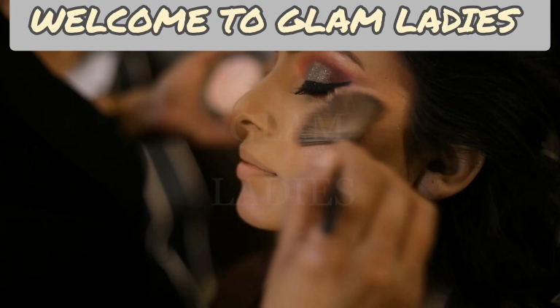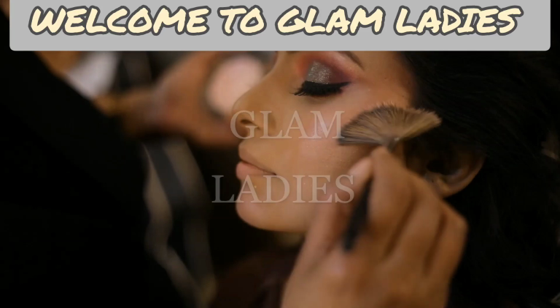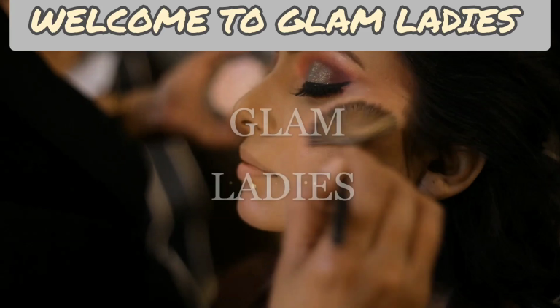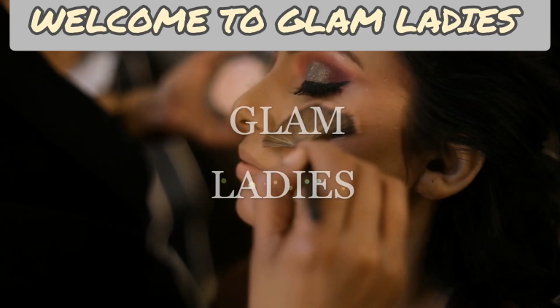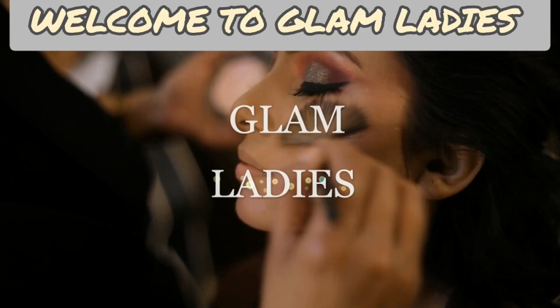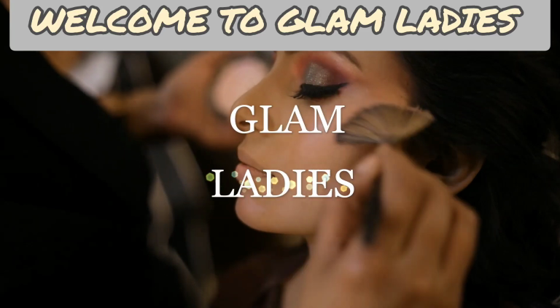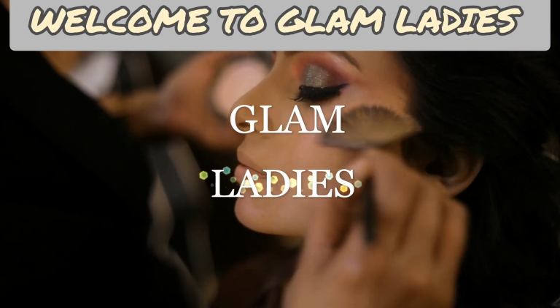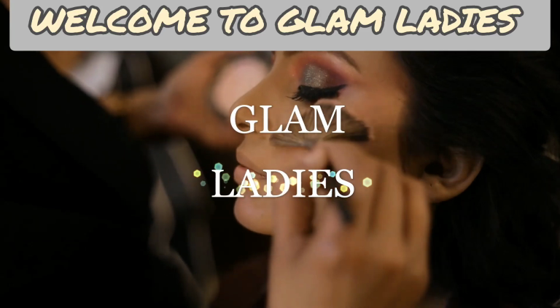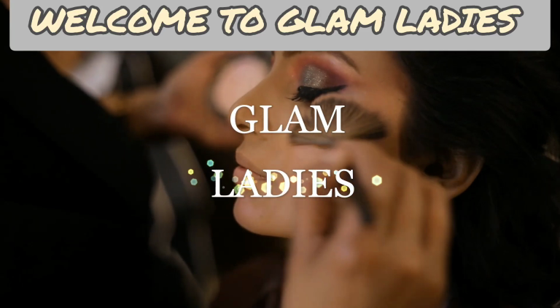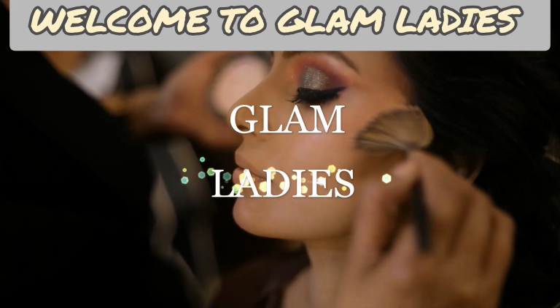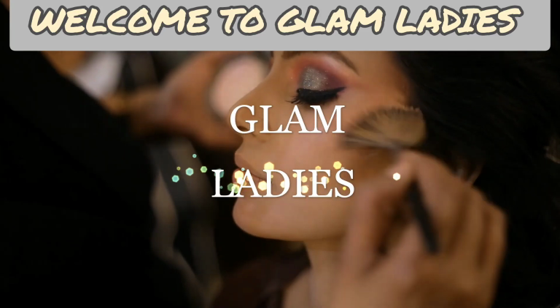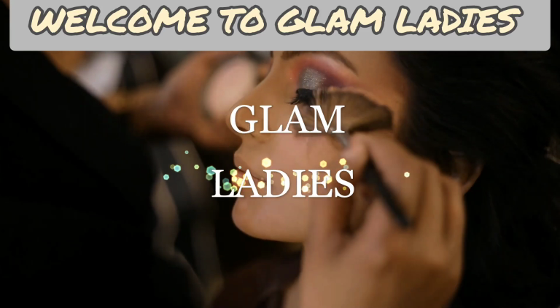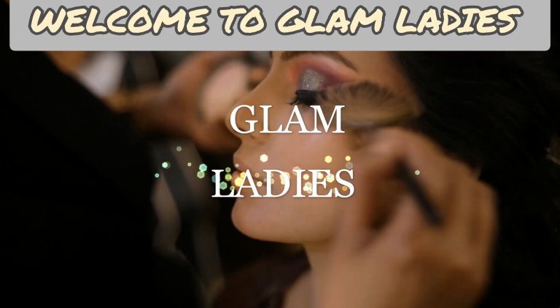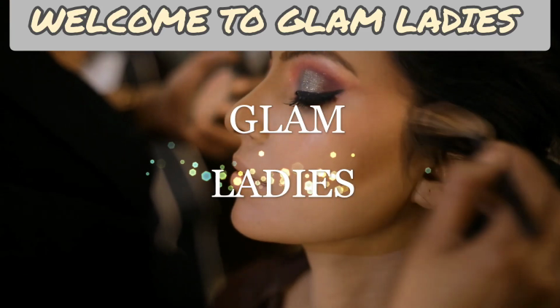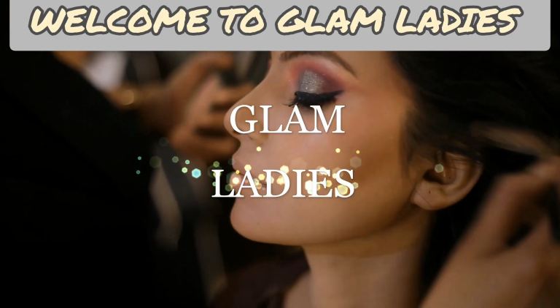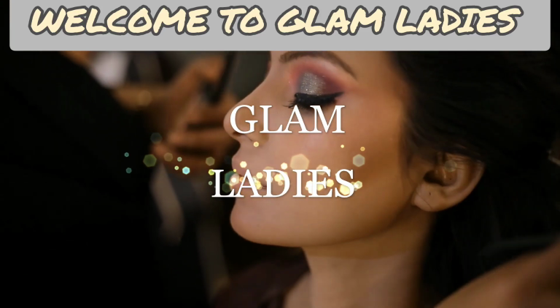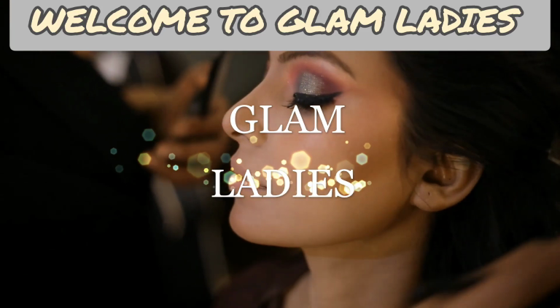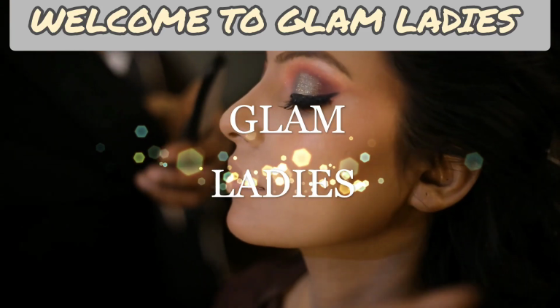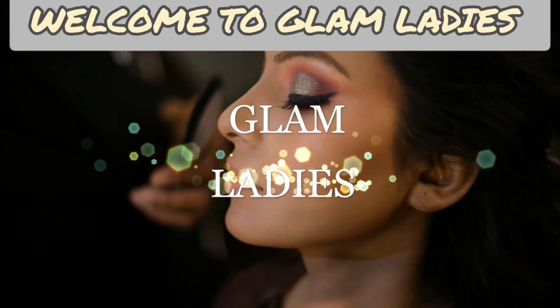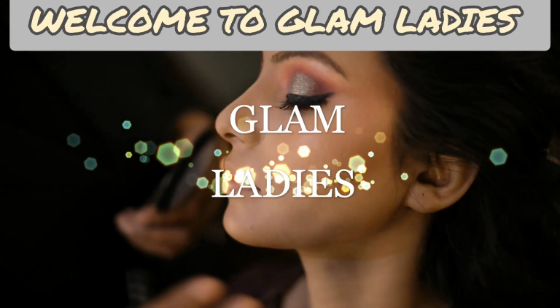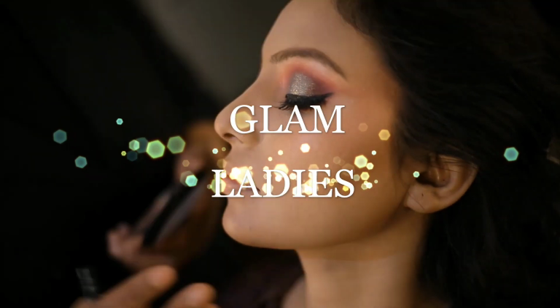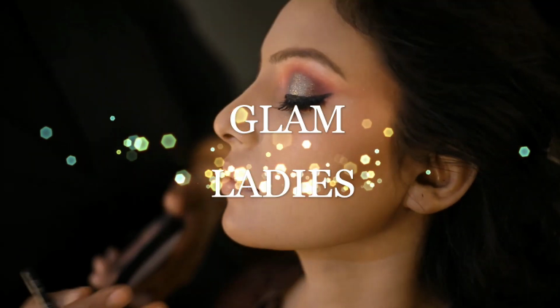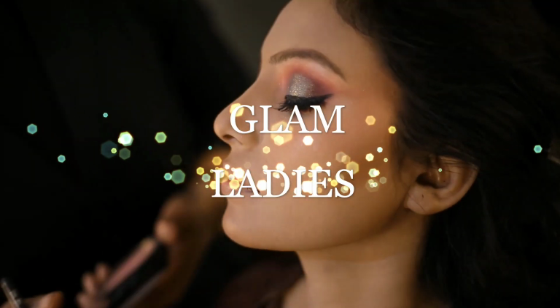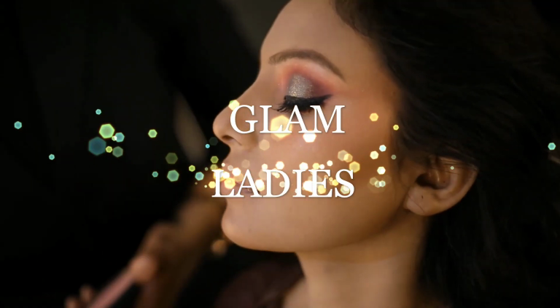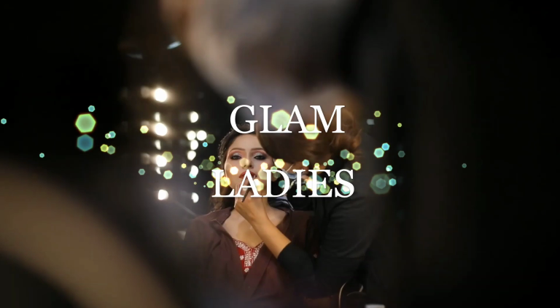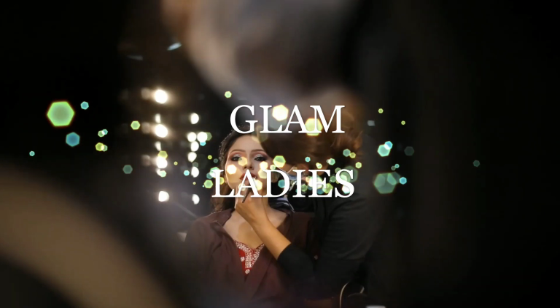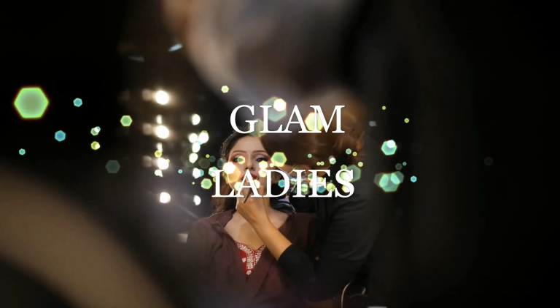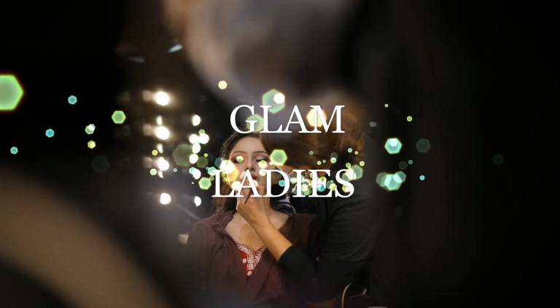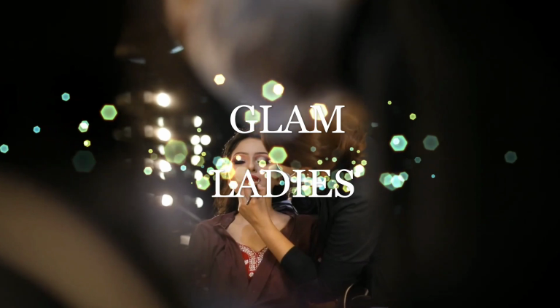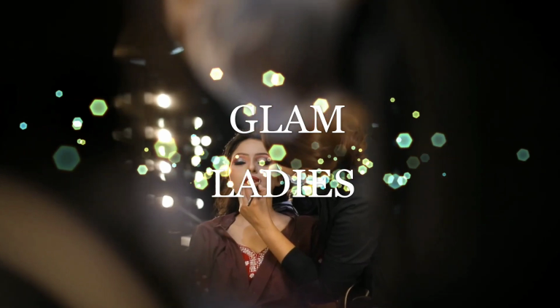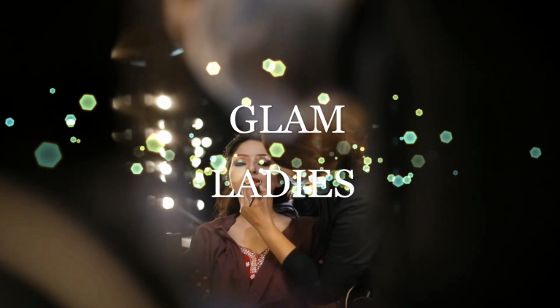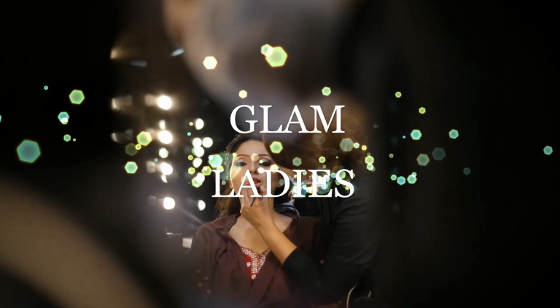Hello Glam Ladies! Welcome to your own channel Glam Ladies! I hope you all will be healthy and healthy.